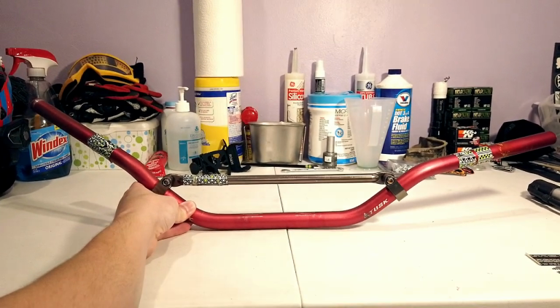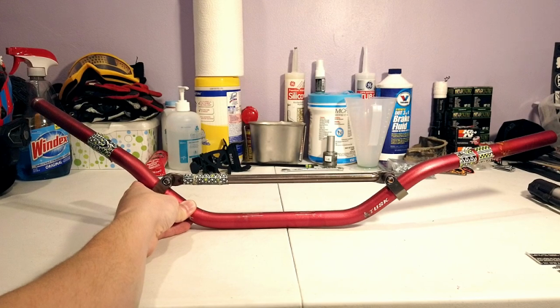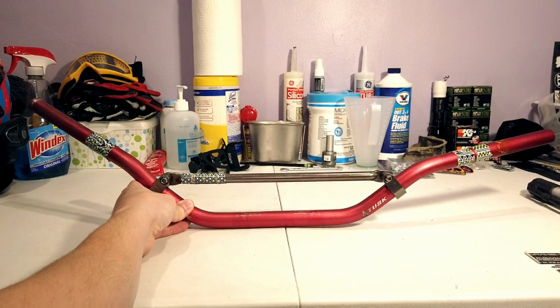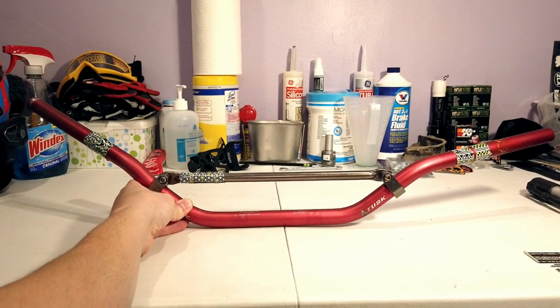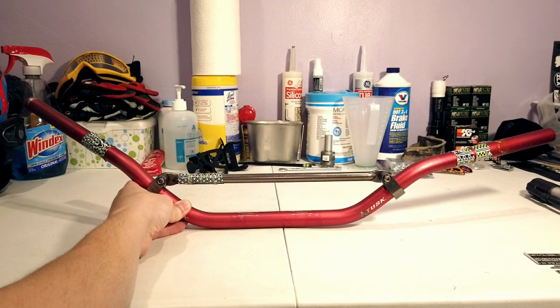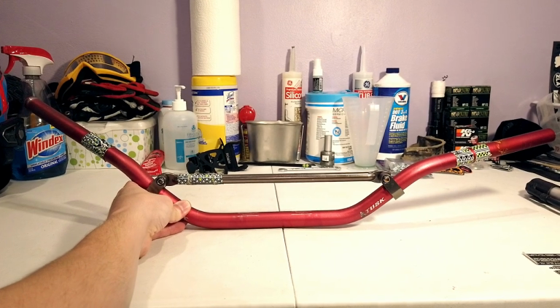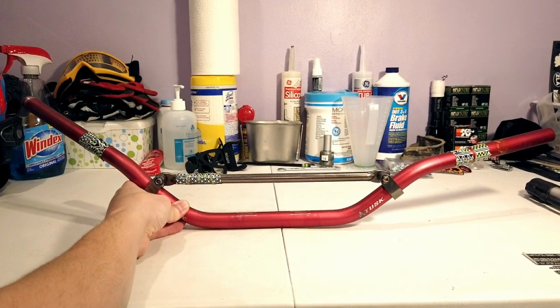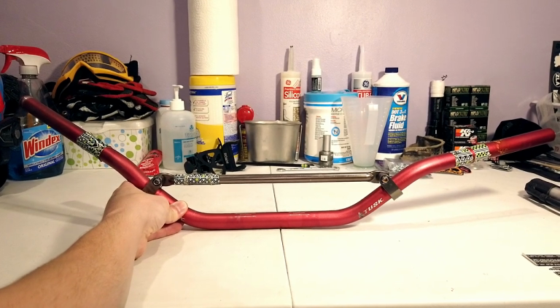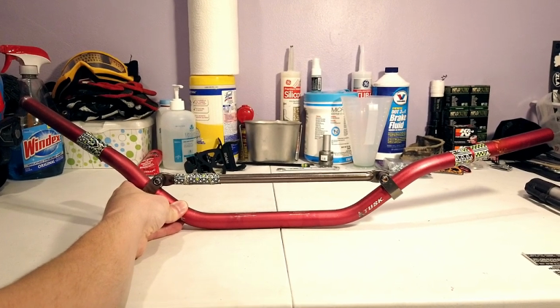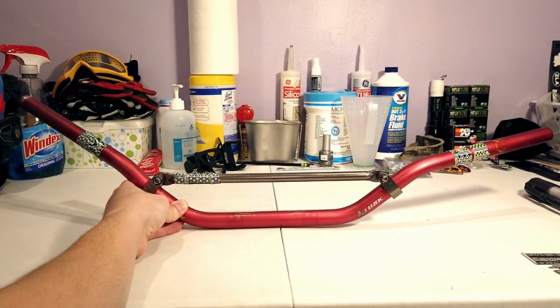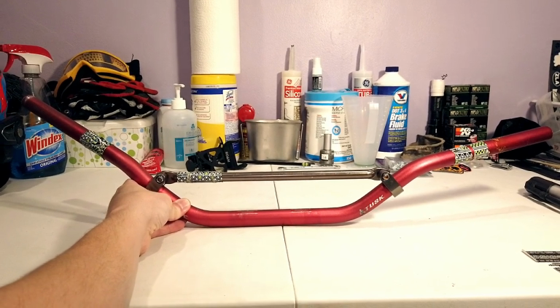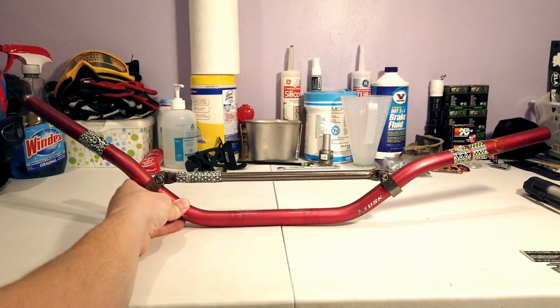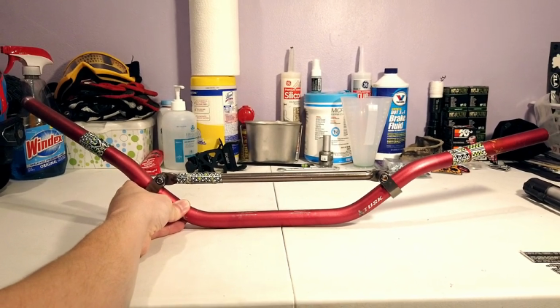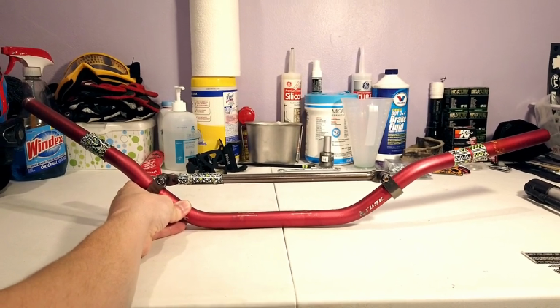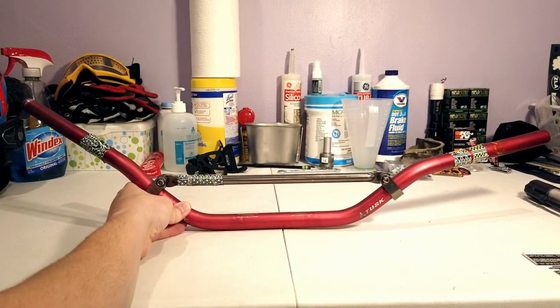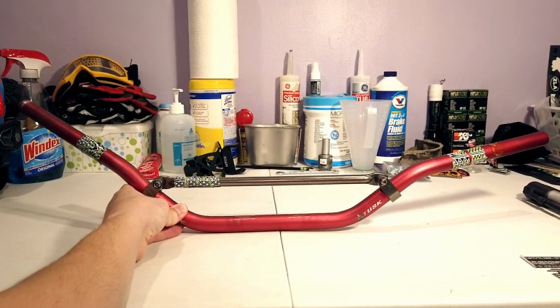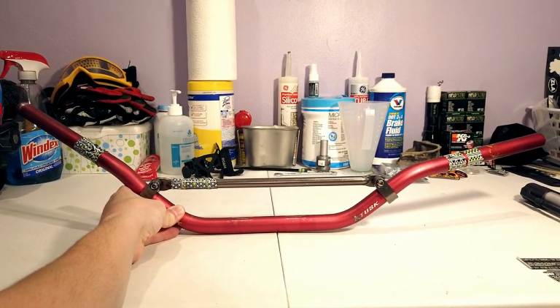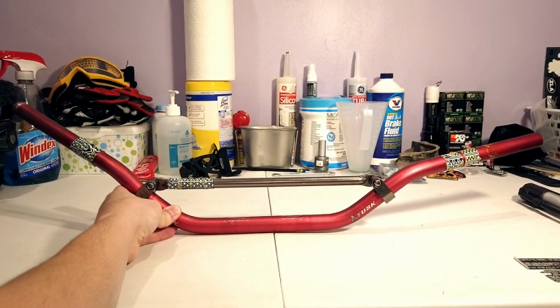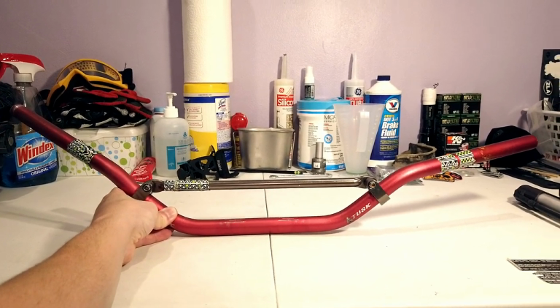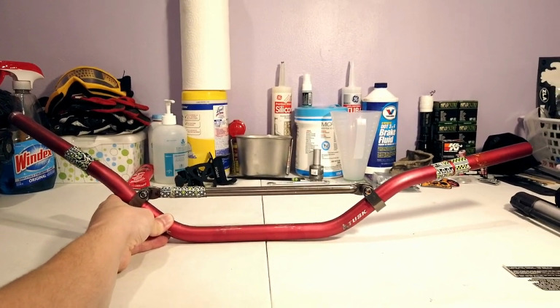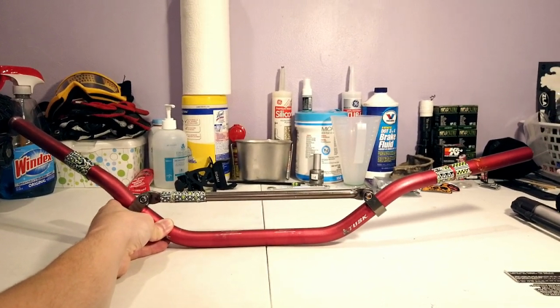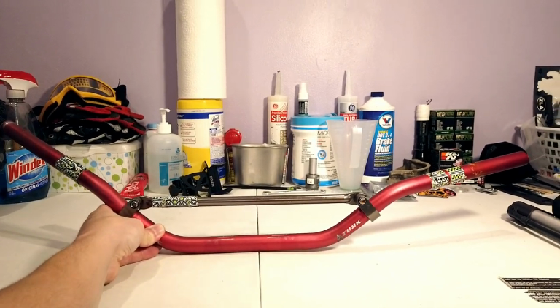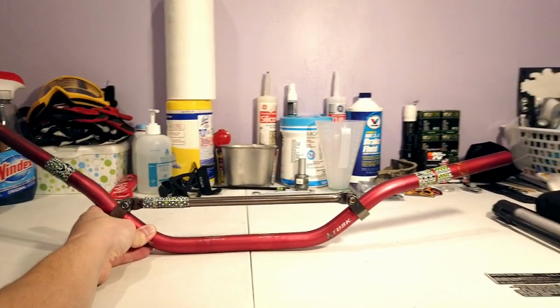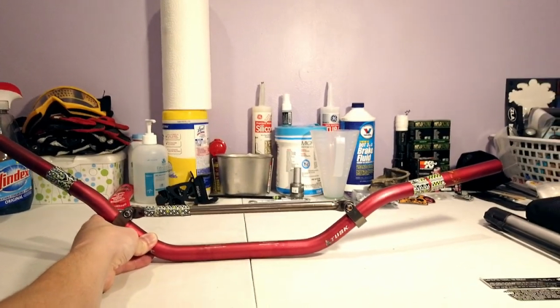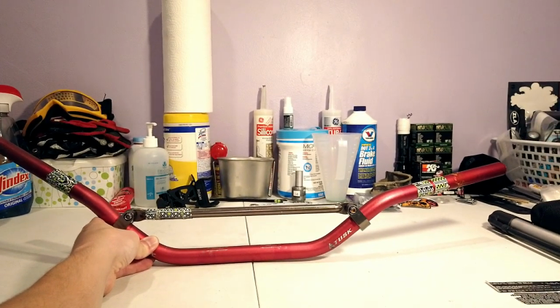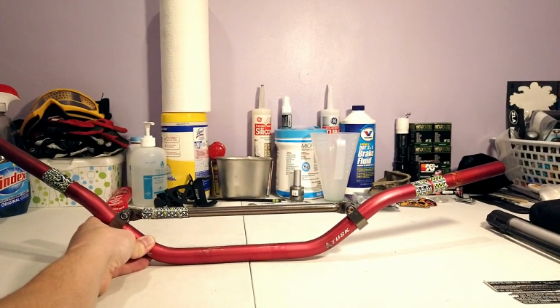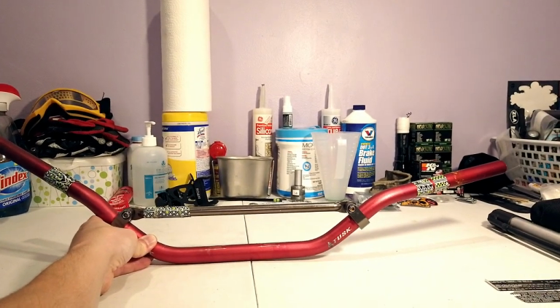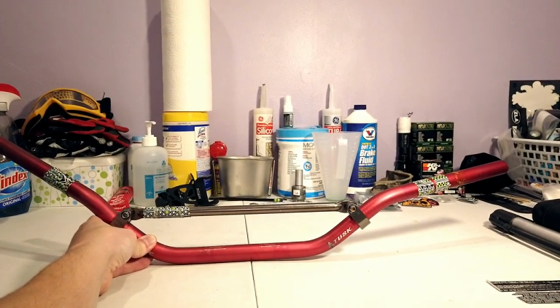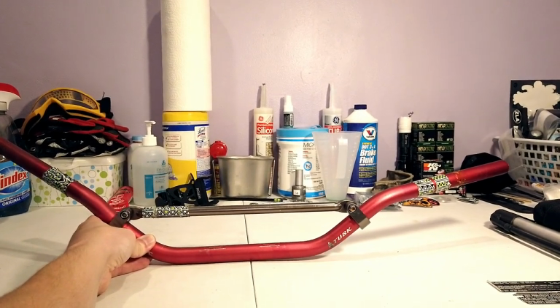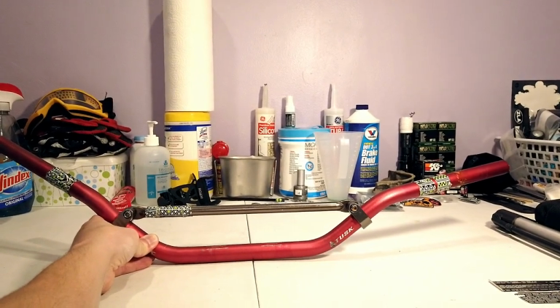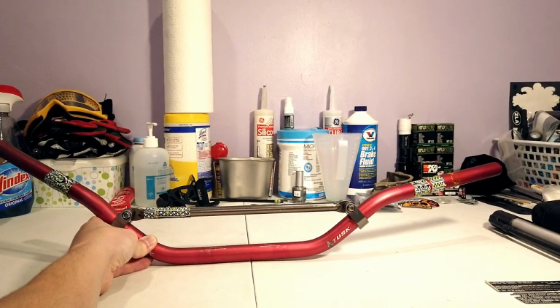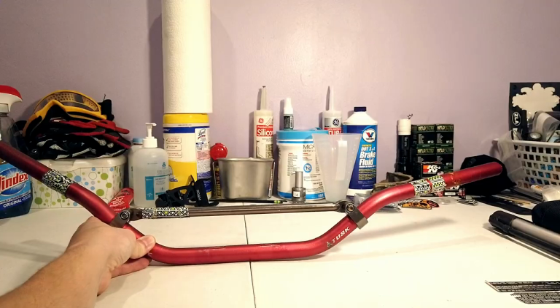Look at that right hand side — well, from this angle it's gonna be the left hand side. That's pretty flippin' gnarly, dude.